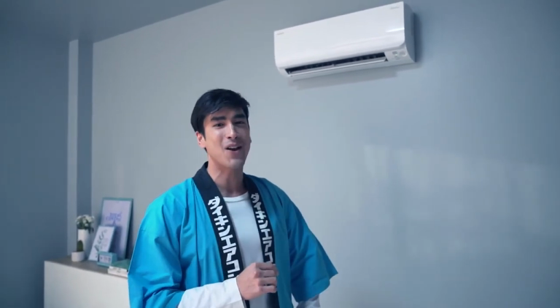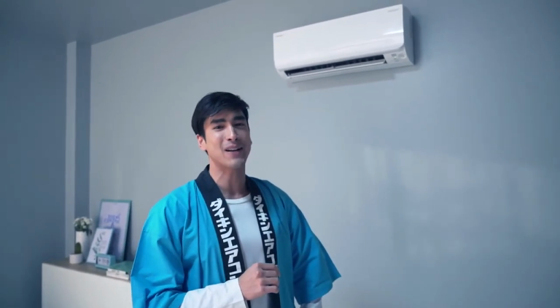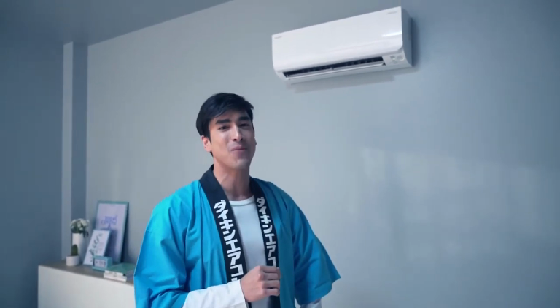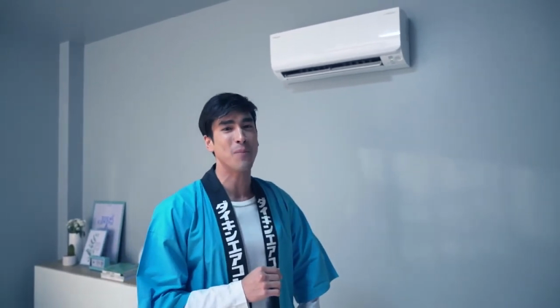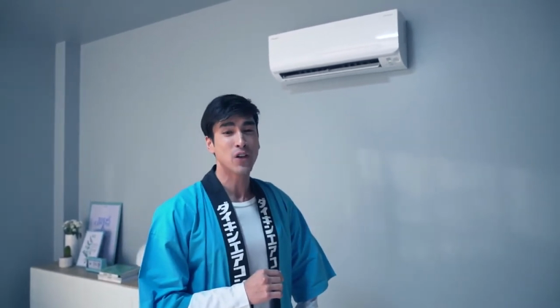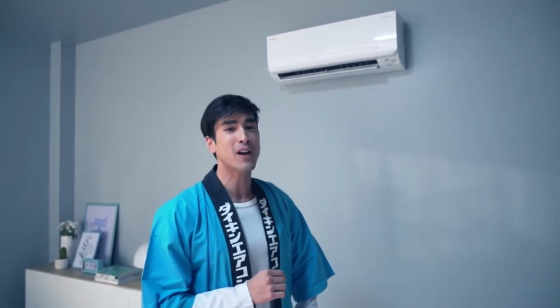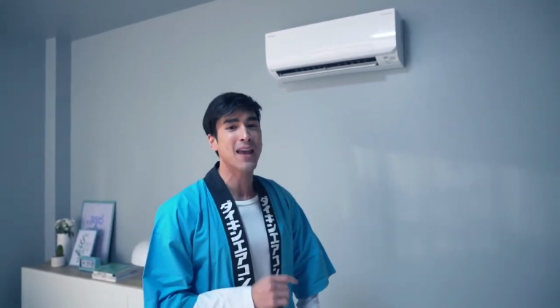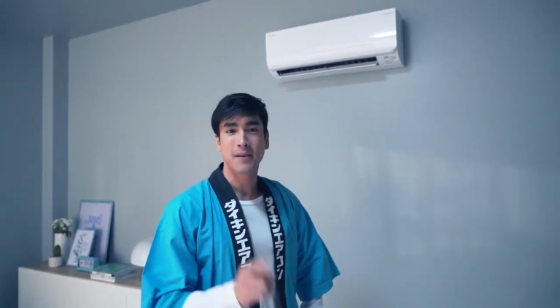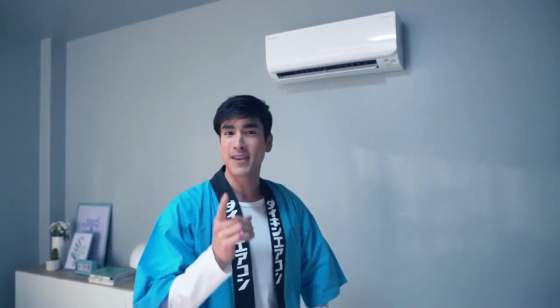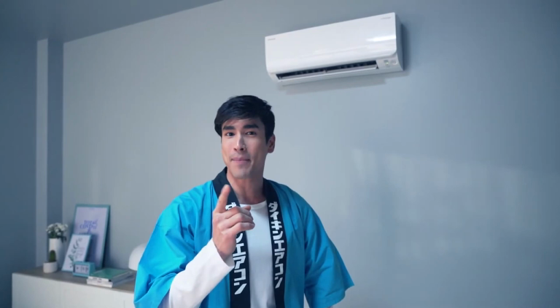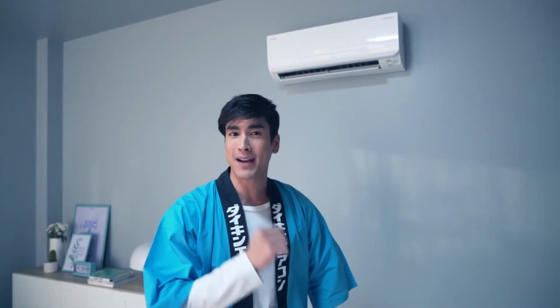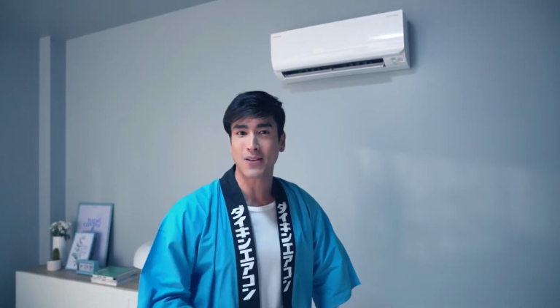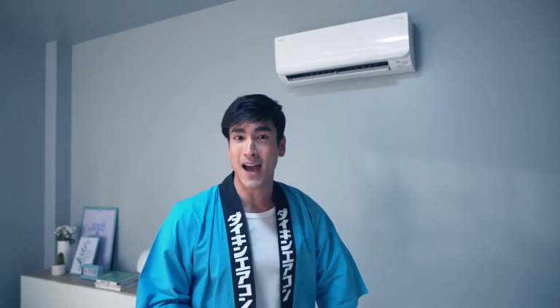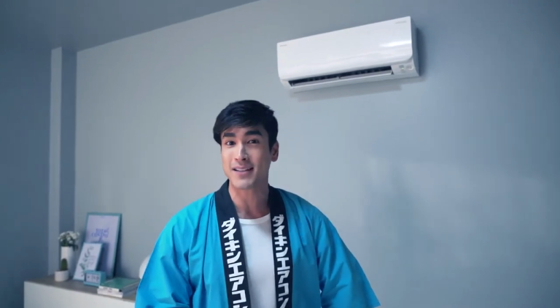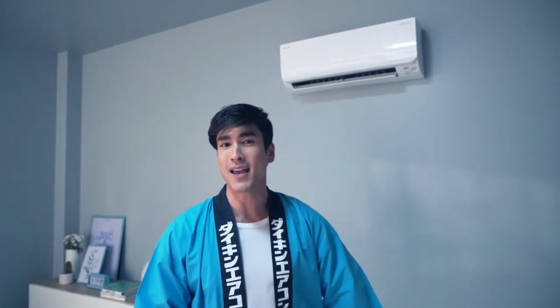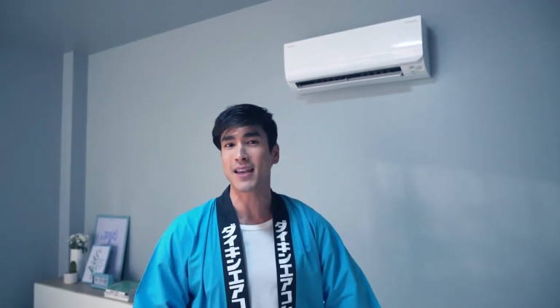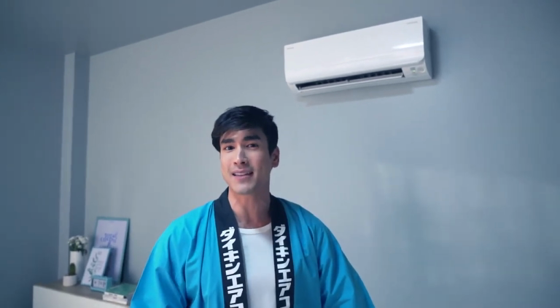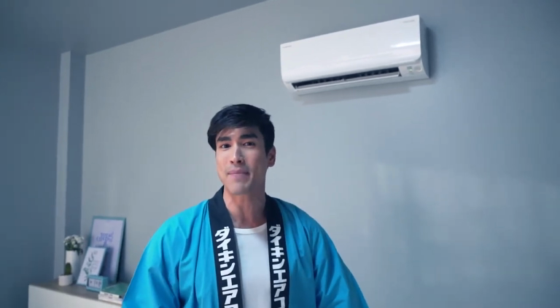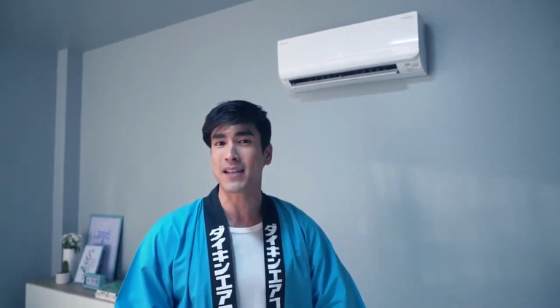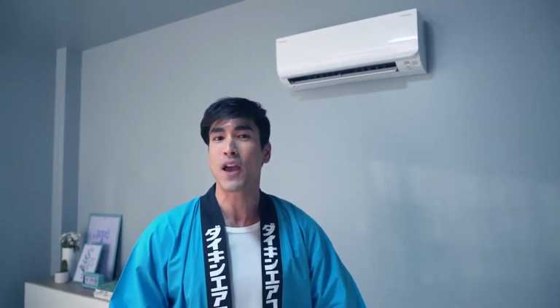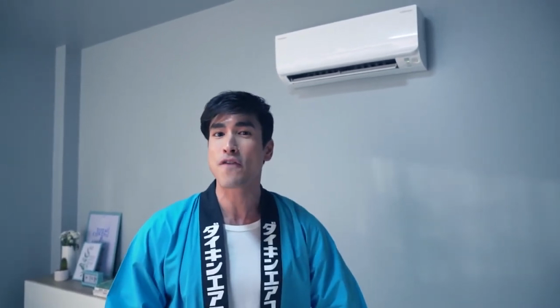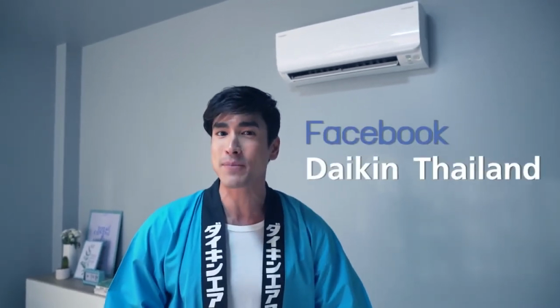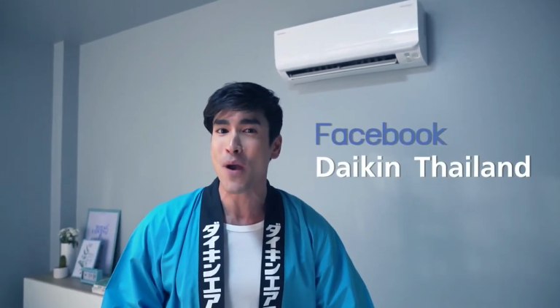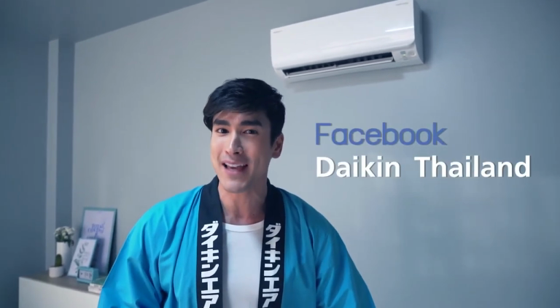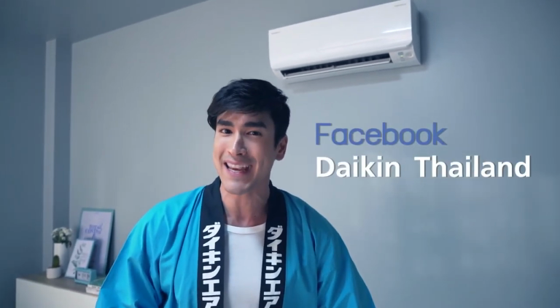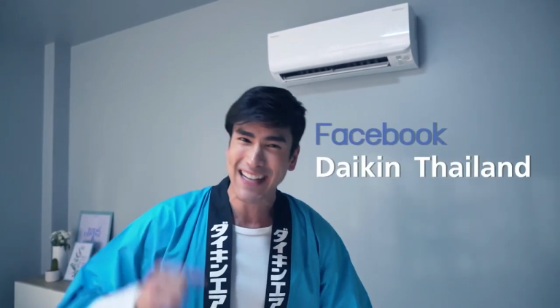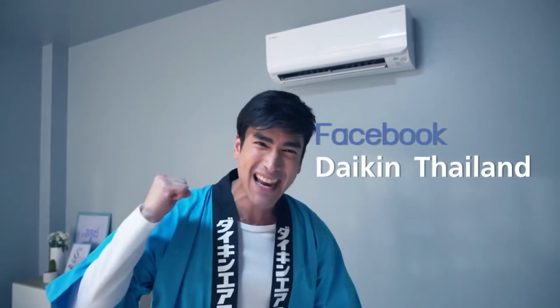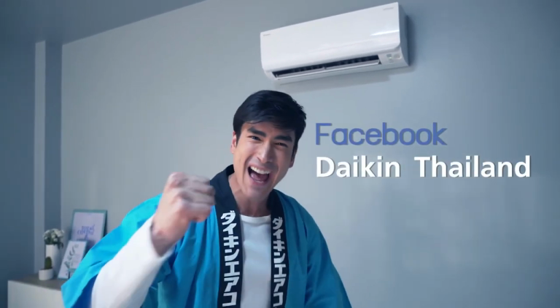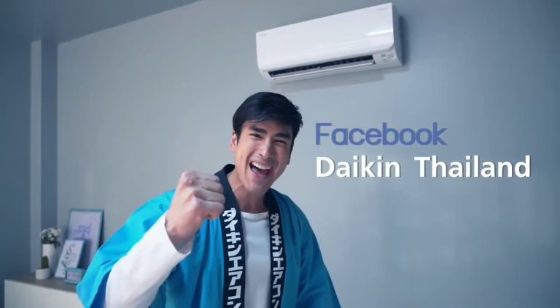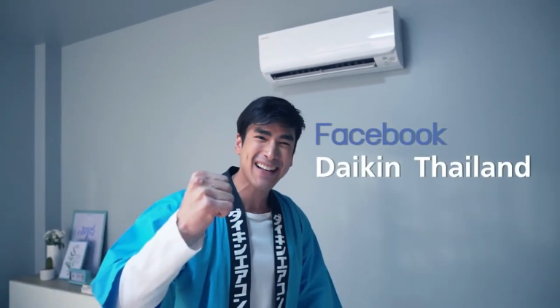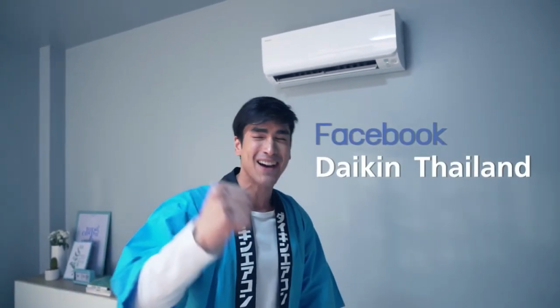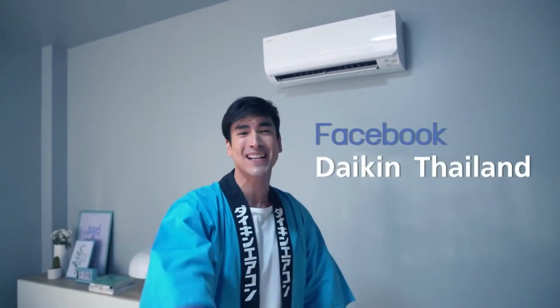For those who want to learn more, I will see you at Facebook Daikin Thailand. See you again!